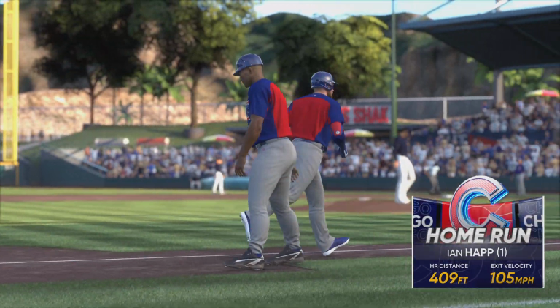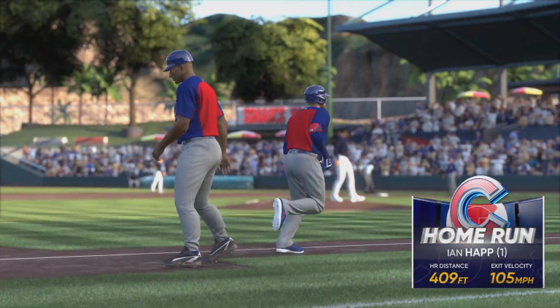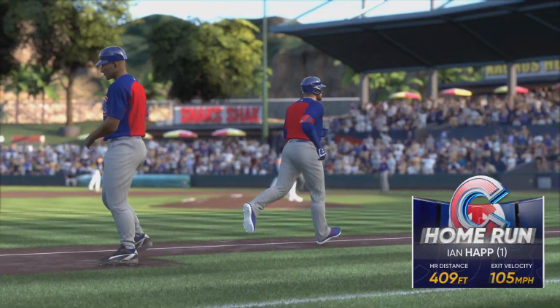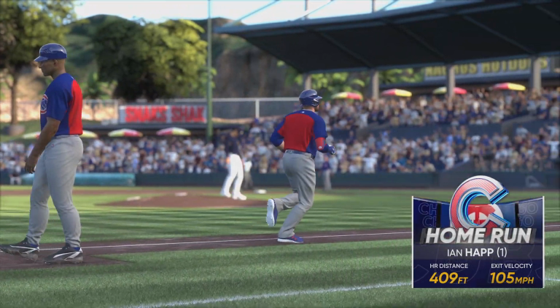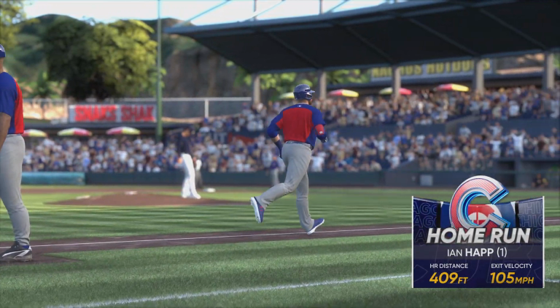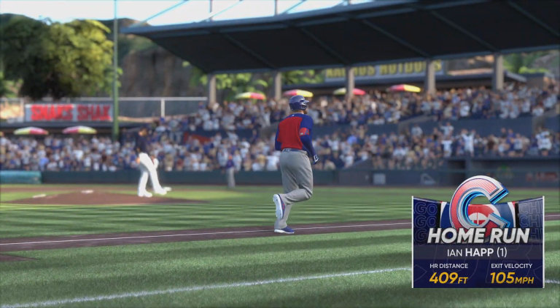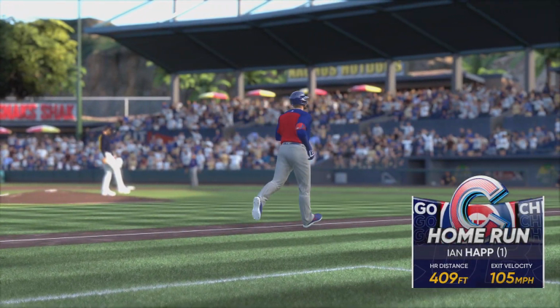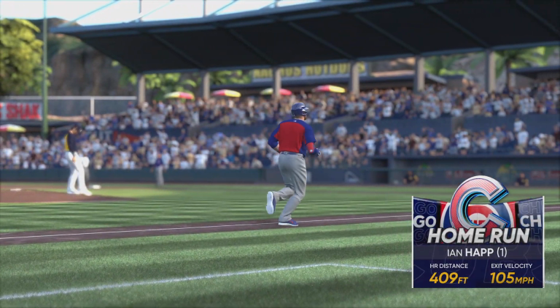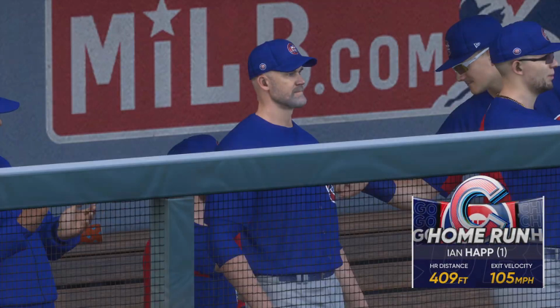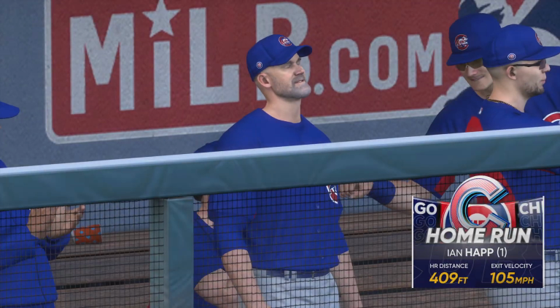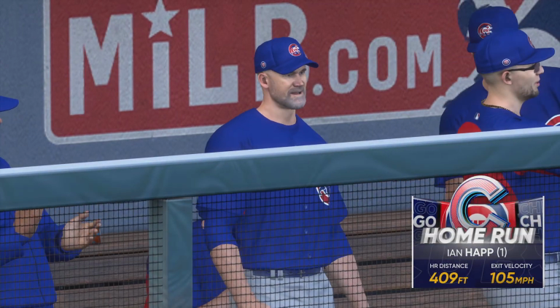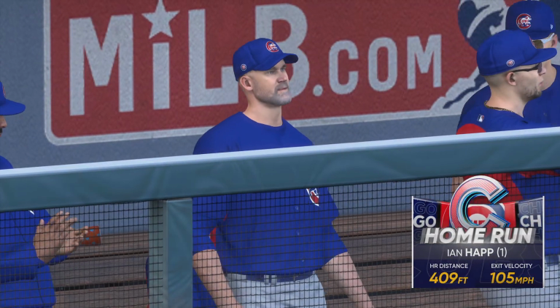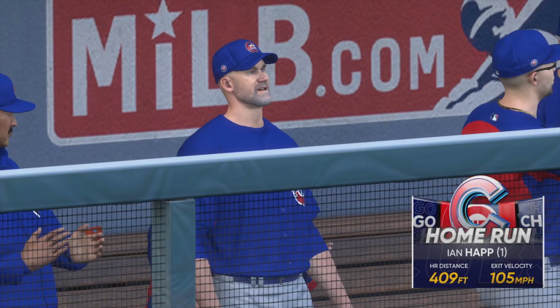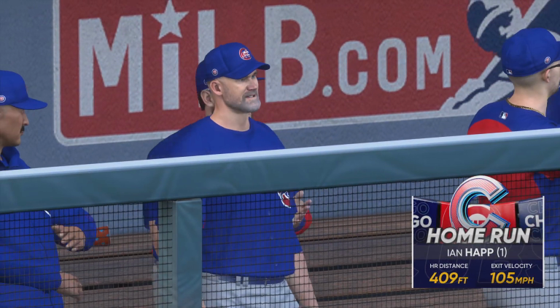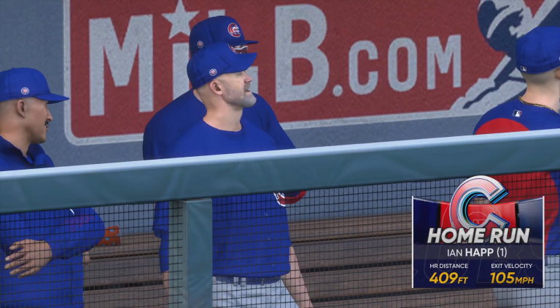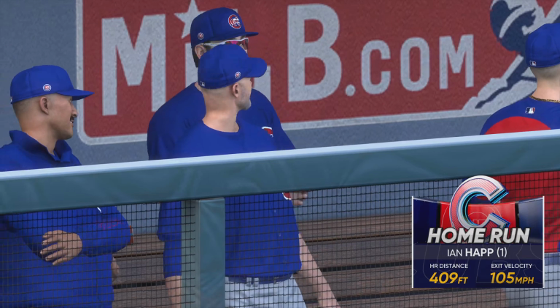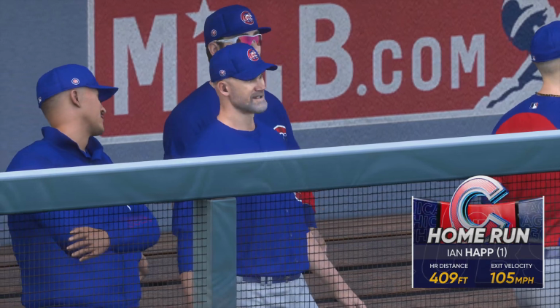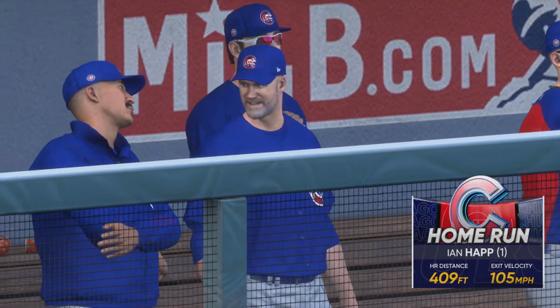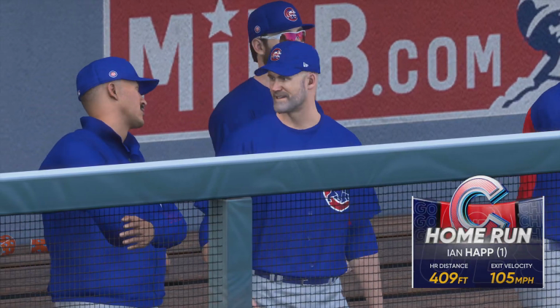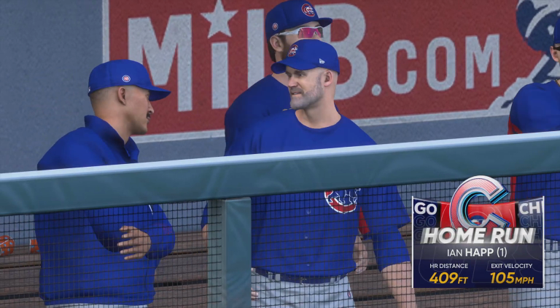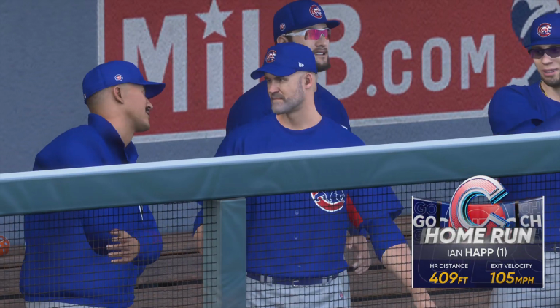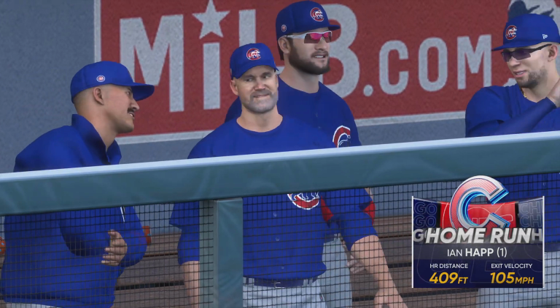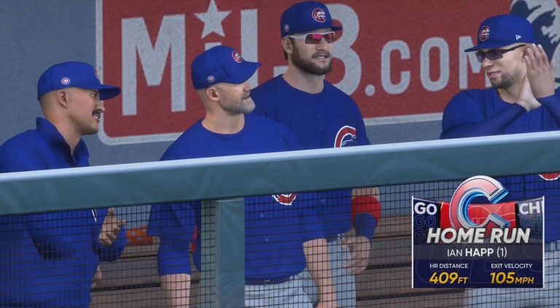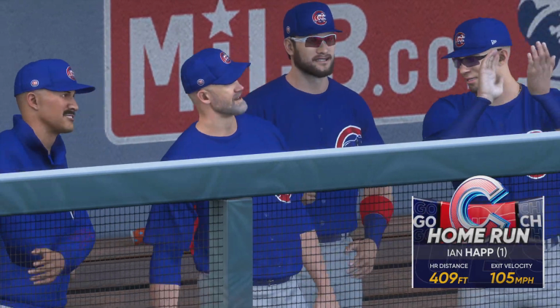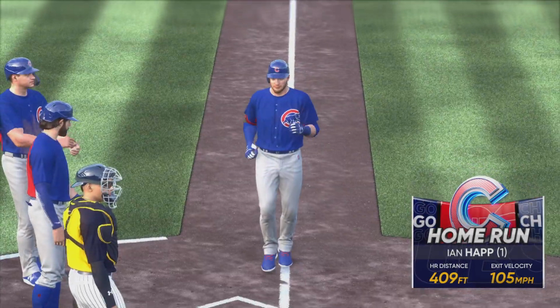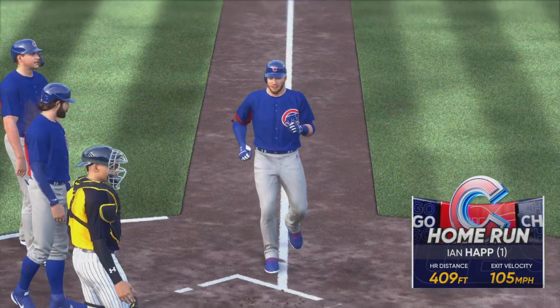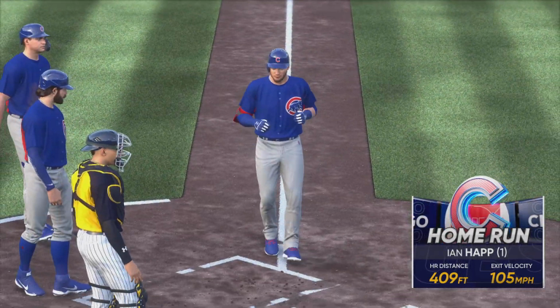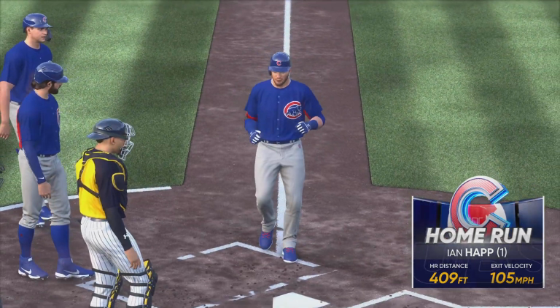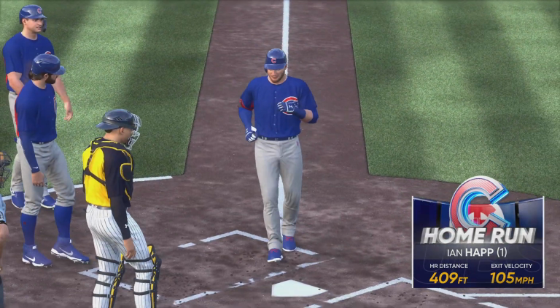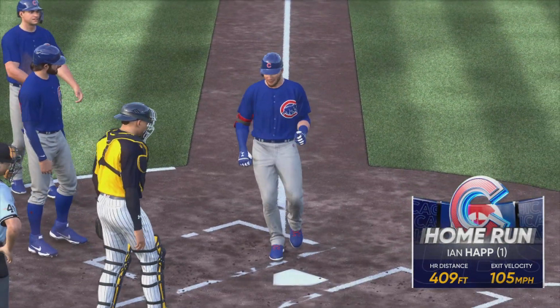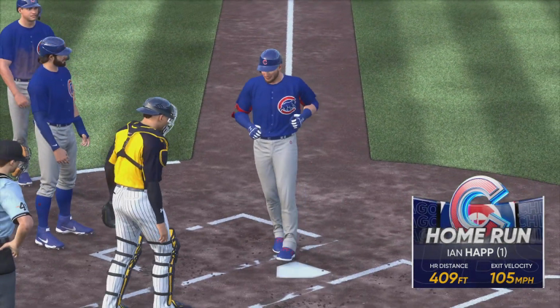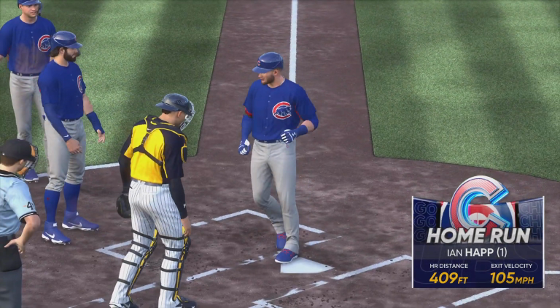Well, that swing changes things. Yes, it does. They were in striking distance, and they found a way to fight back big time.